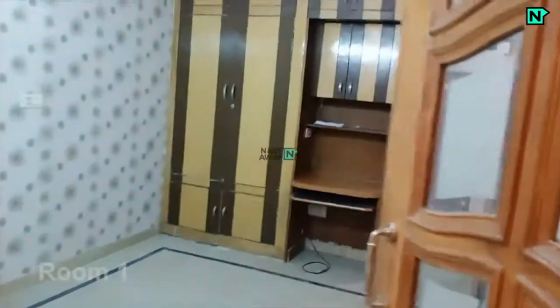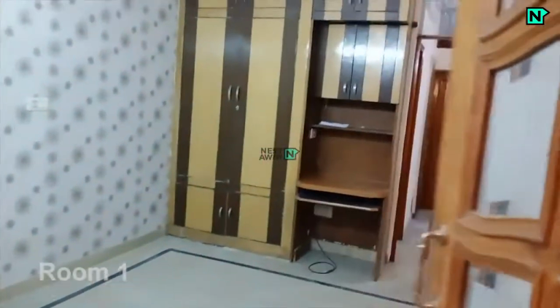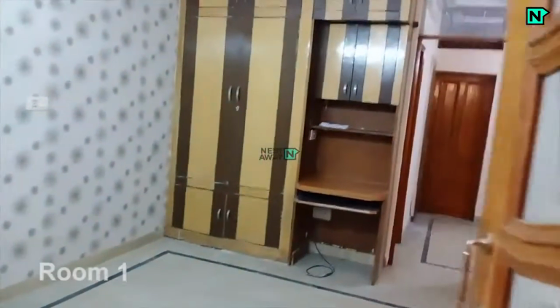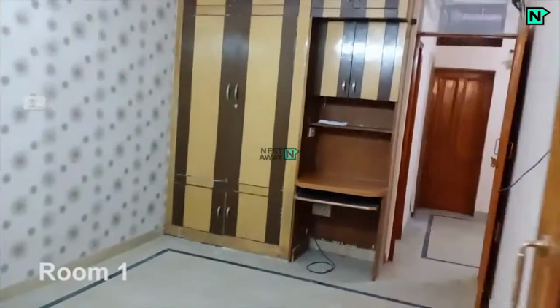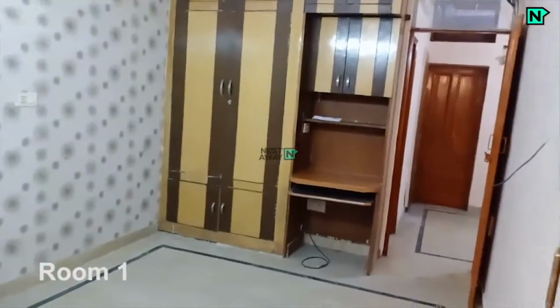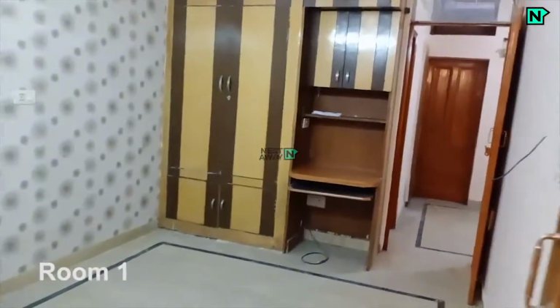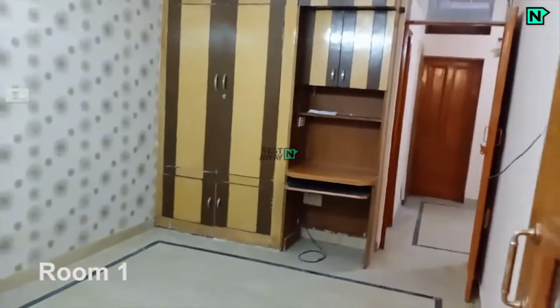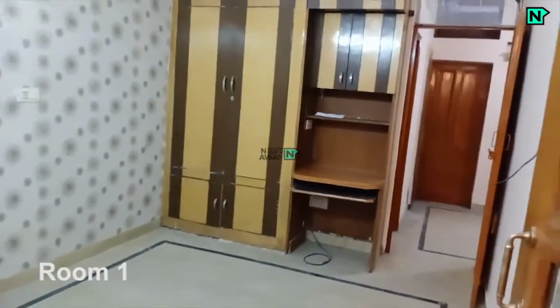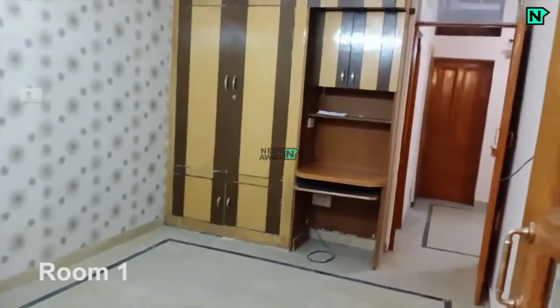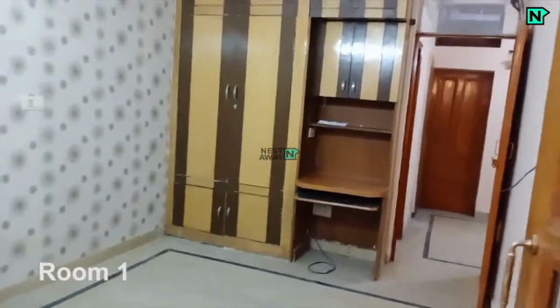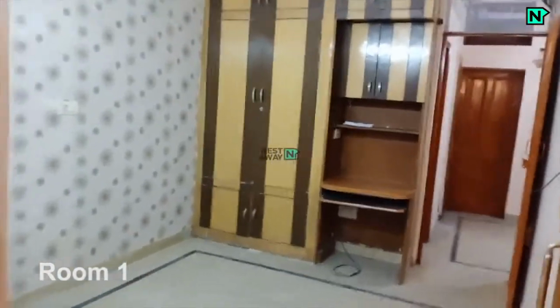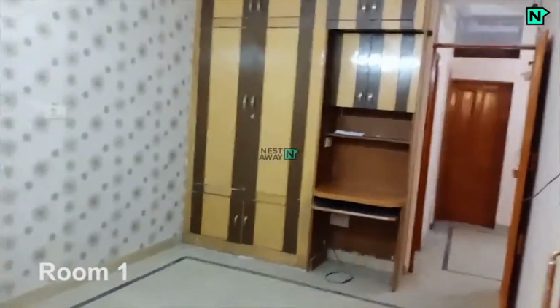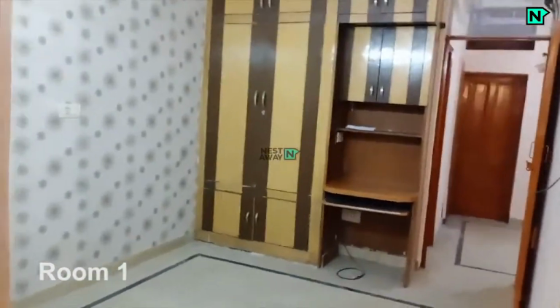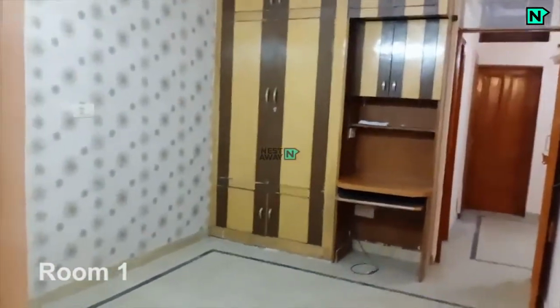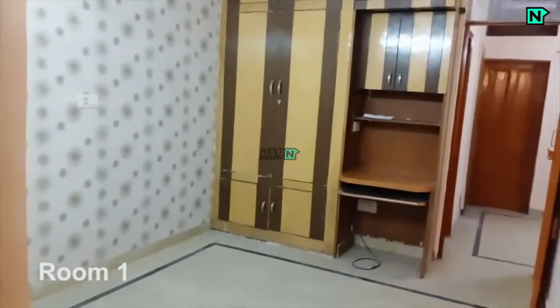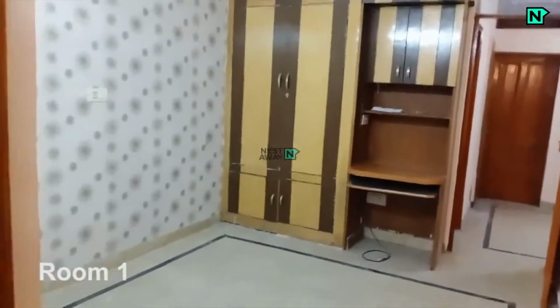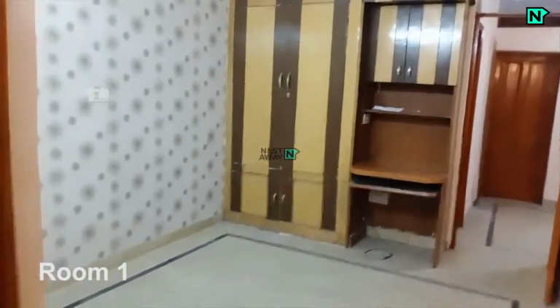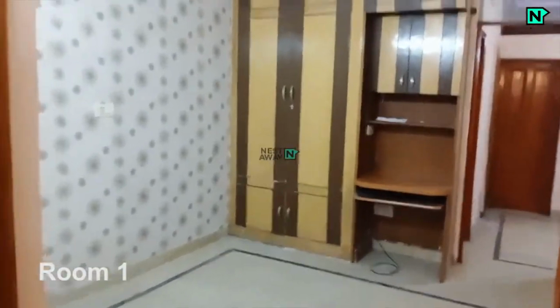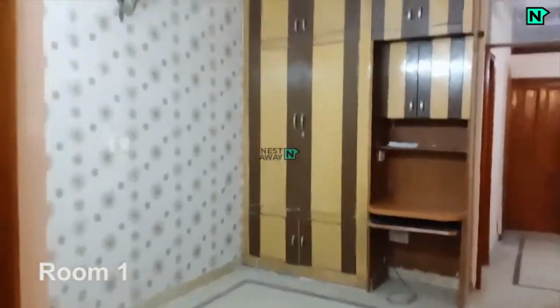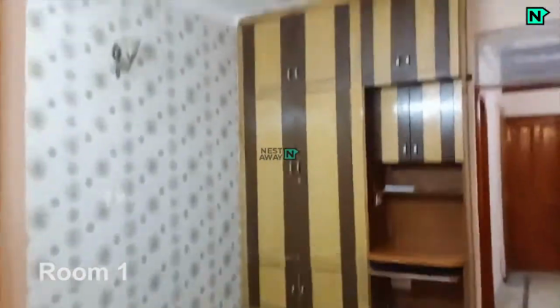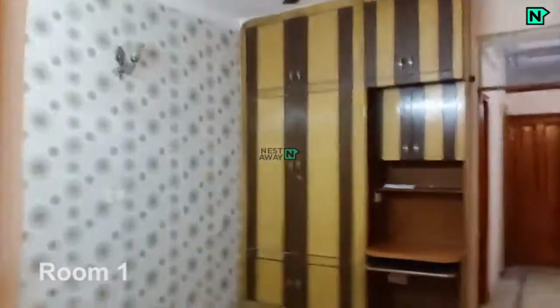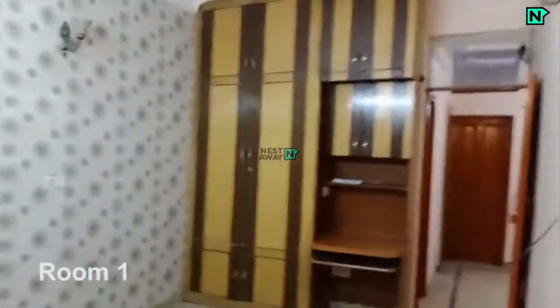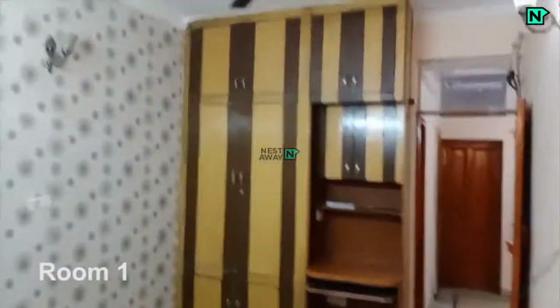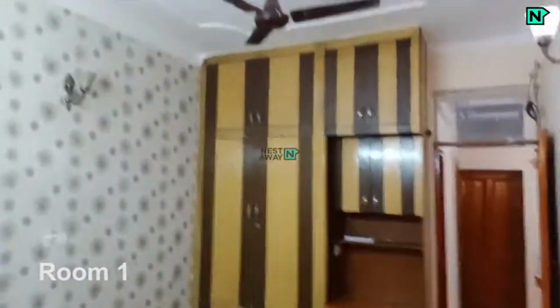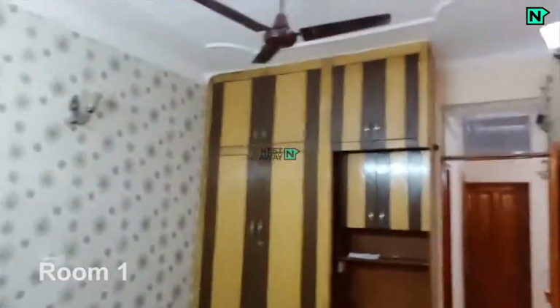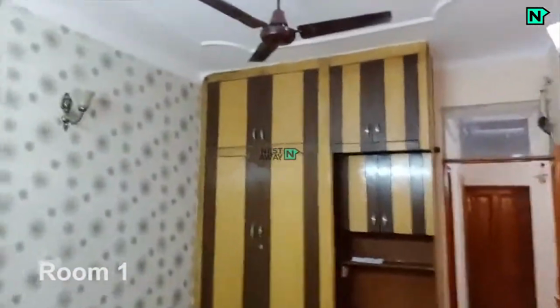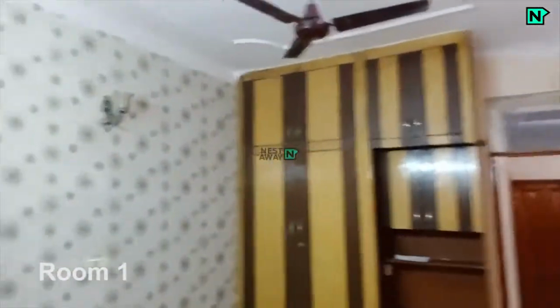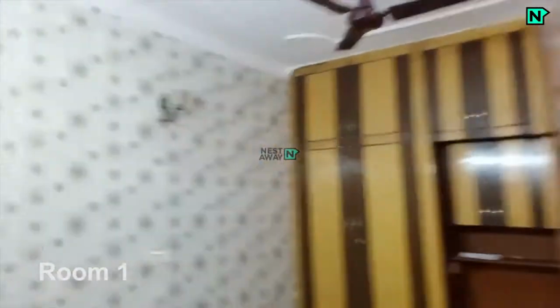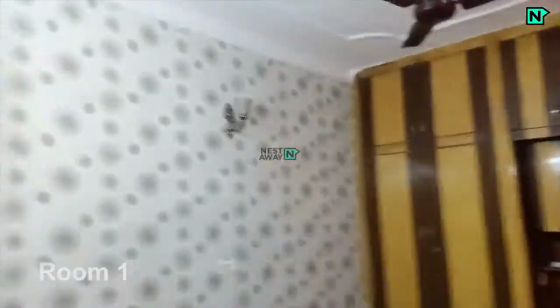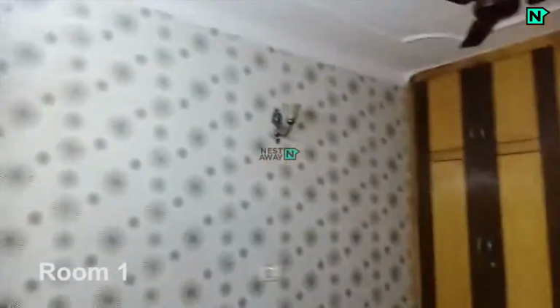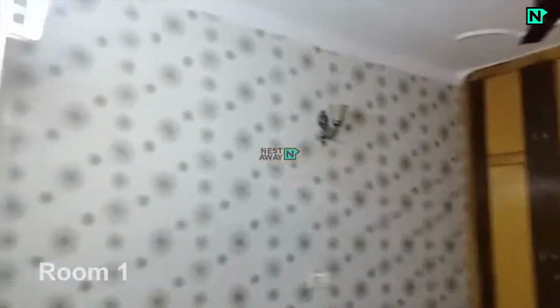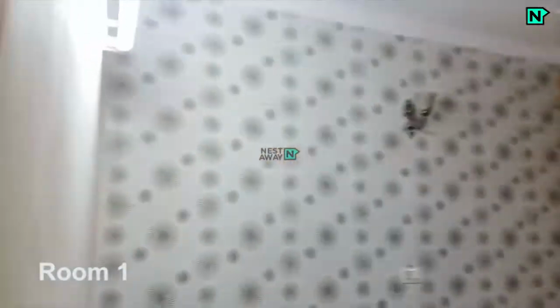This is room 1. Wardrobe available. Lights and fan available.